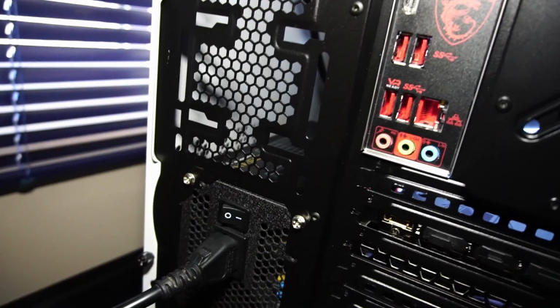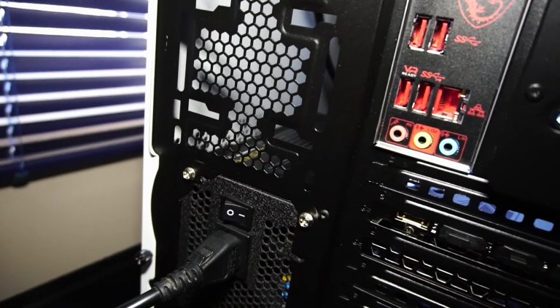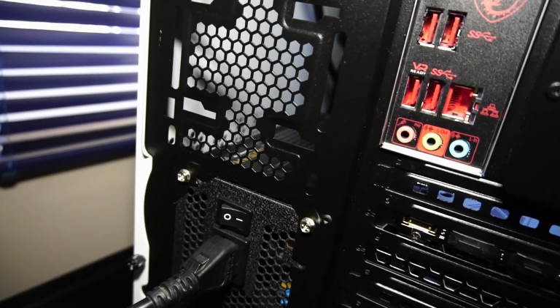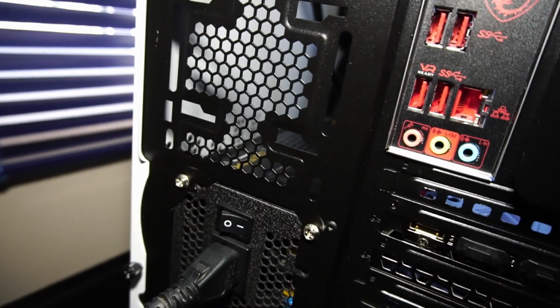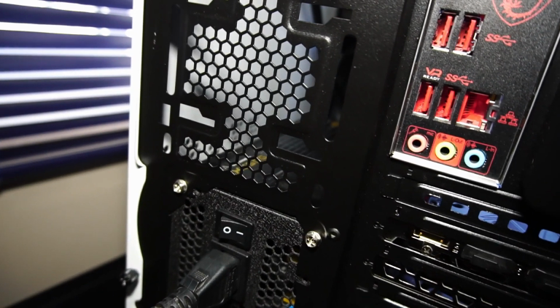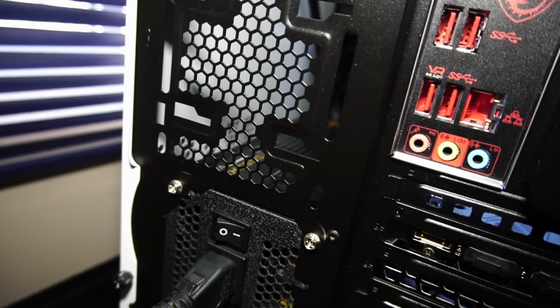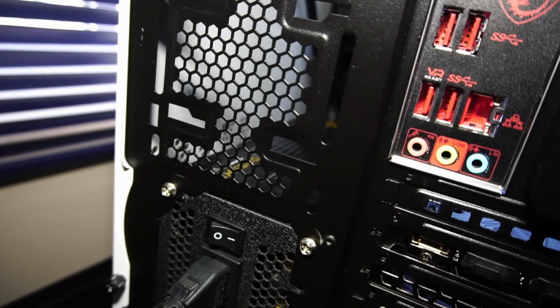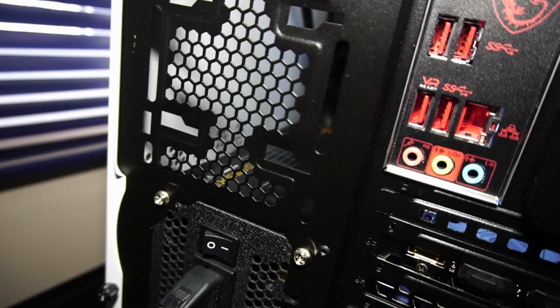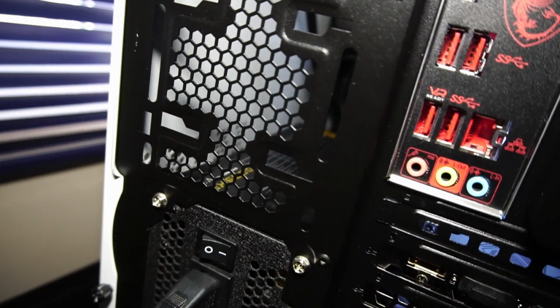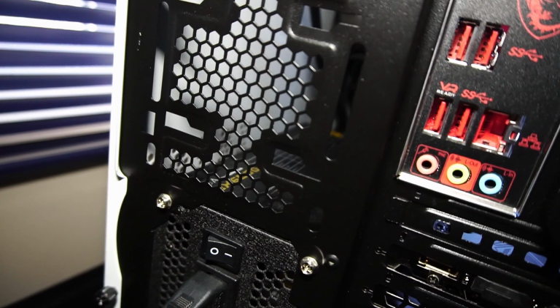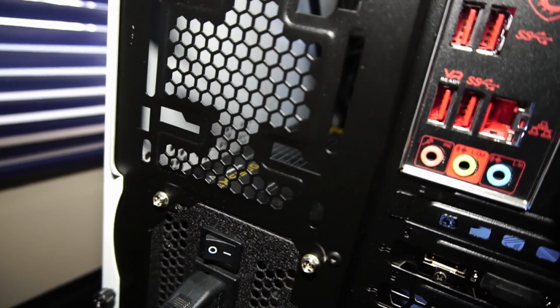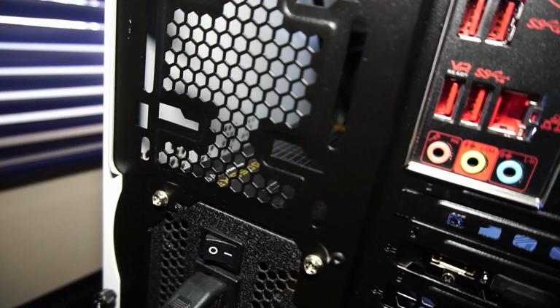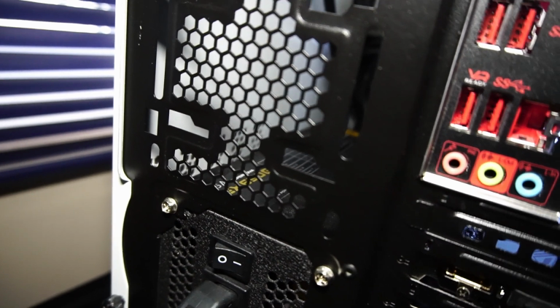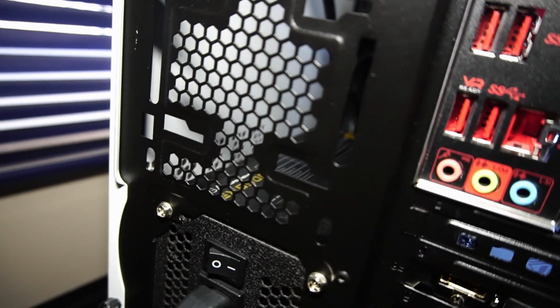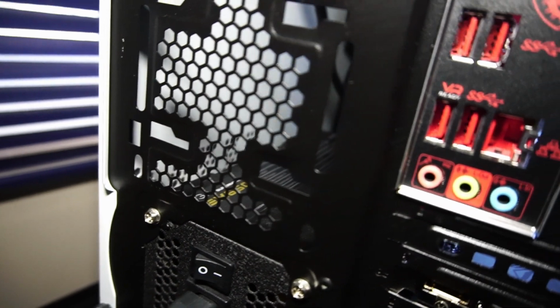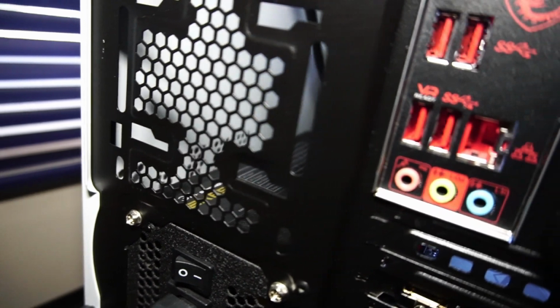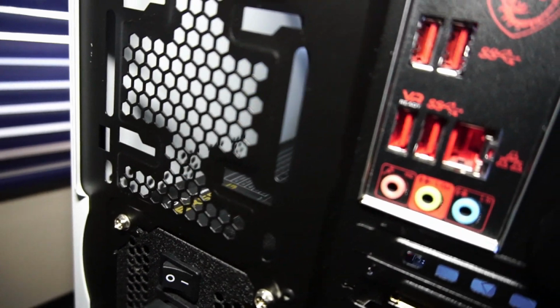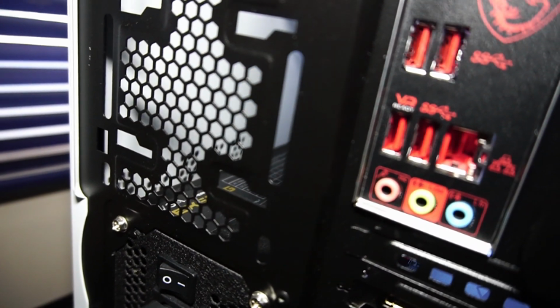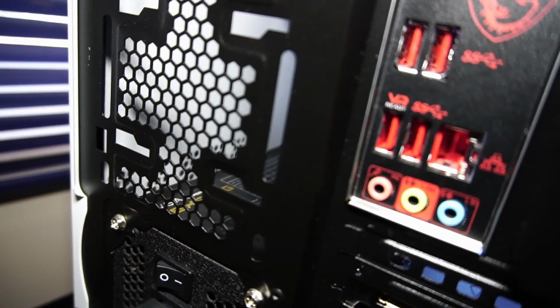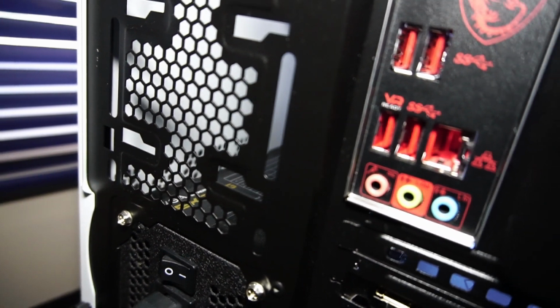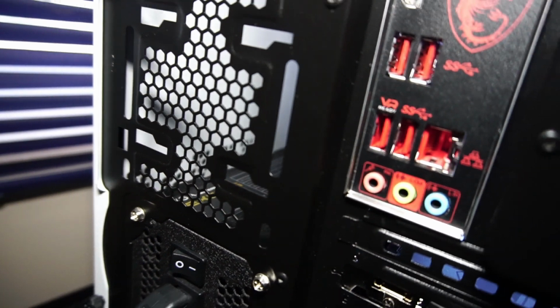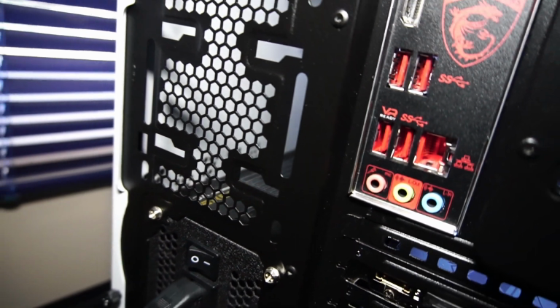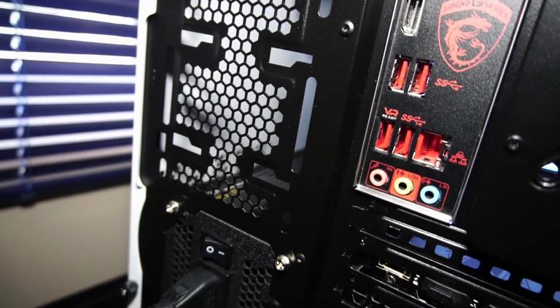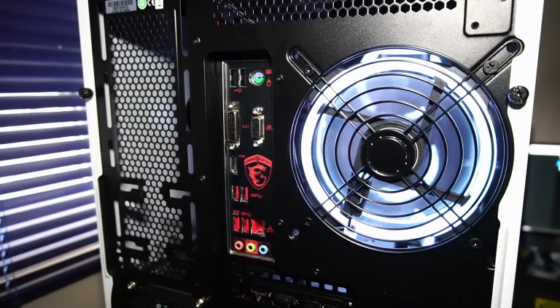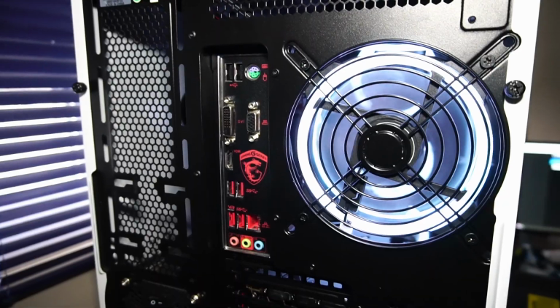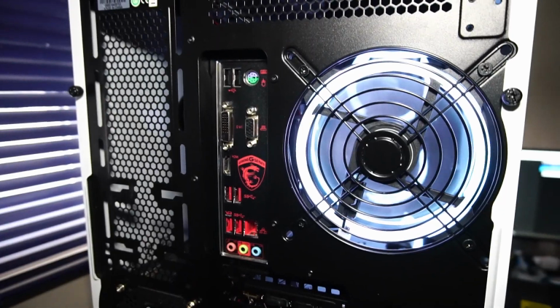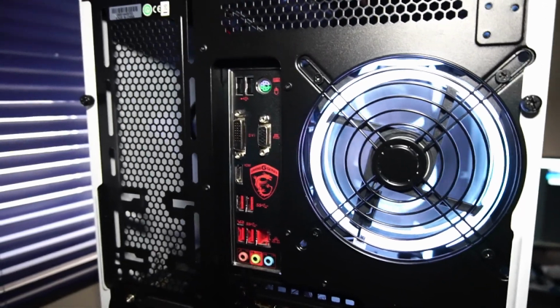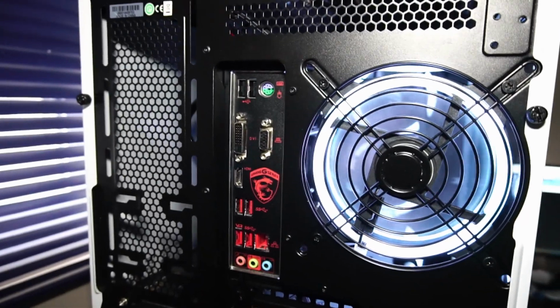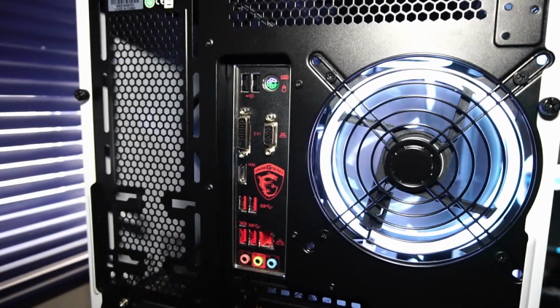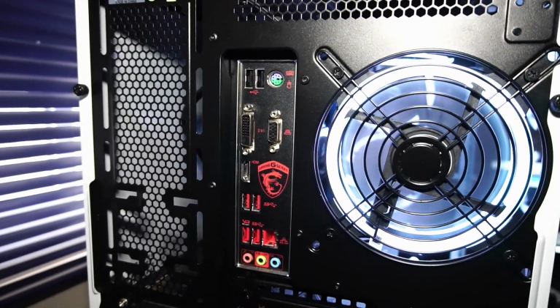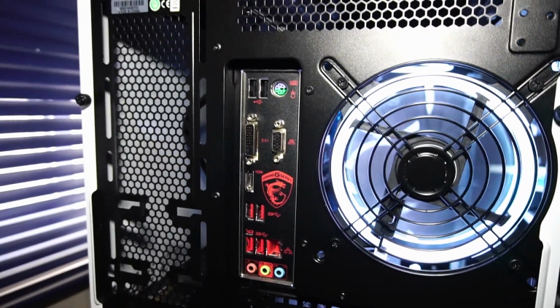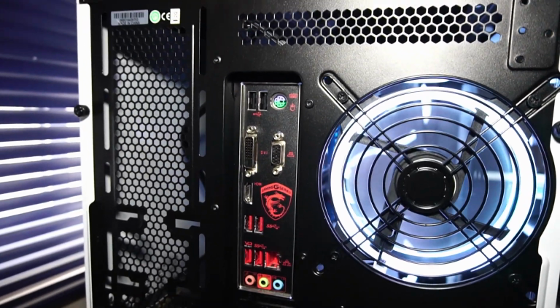While we're over here, that is an EVGA 650-watt power supply. On the rear I/O with the motherboard, we have USB 2.0,